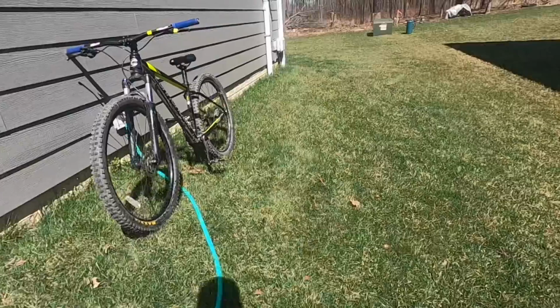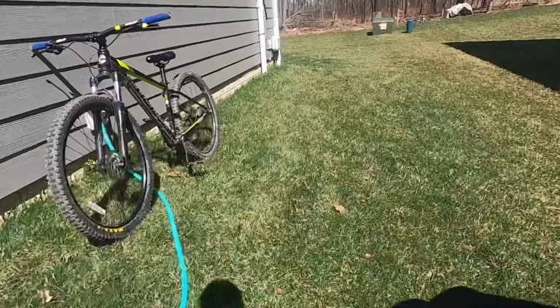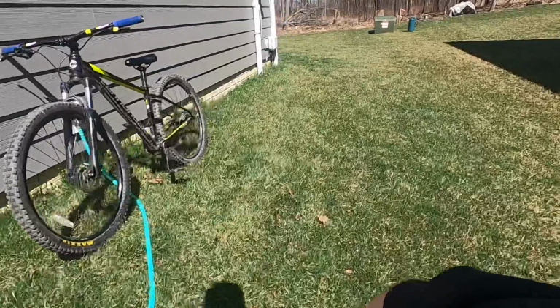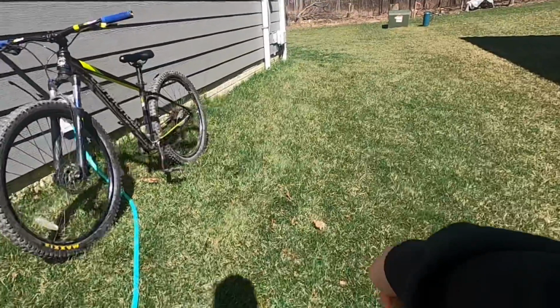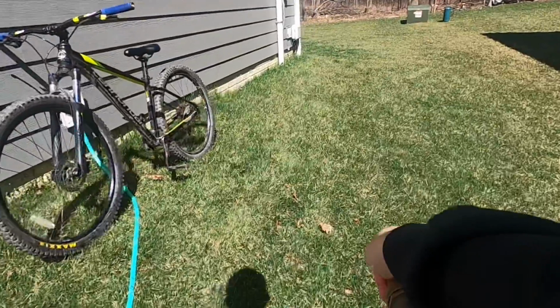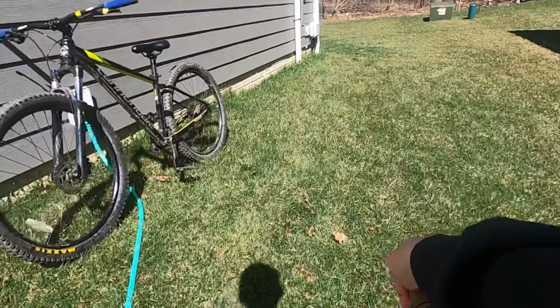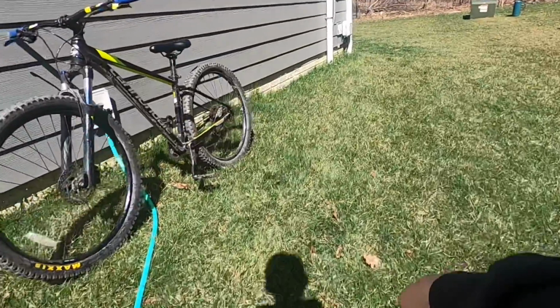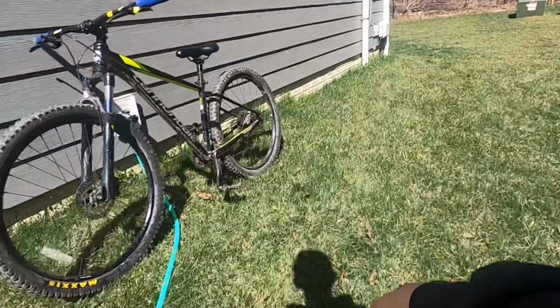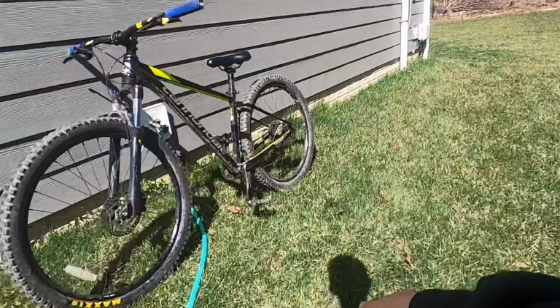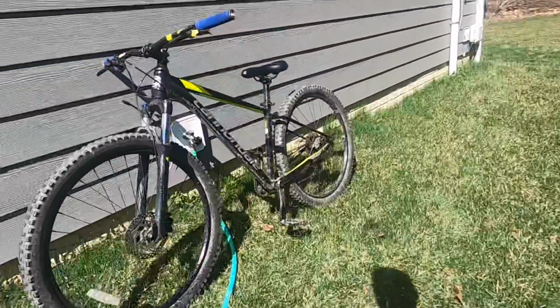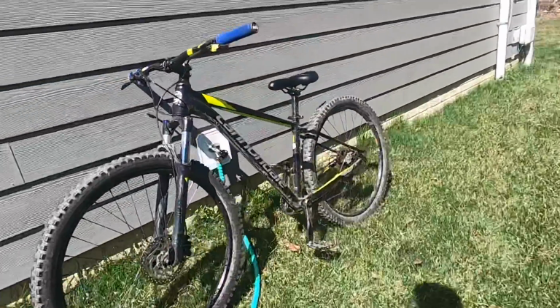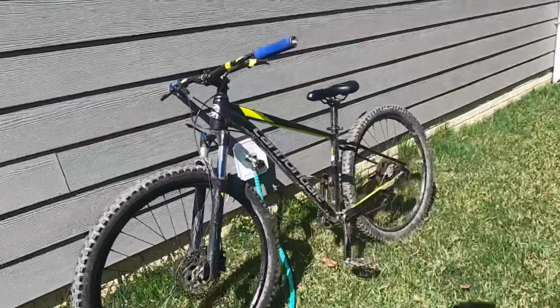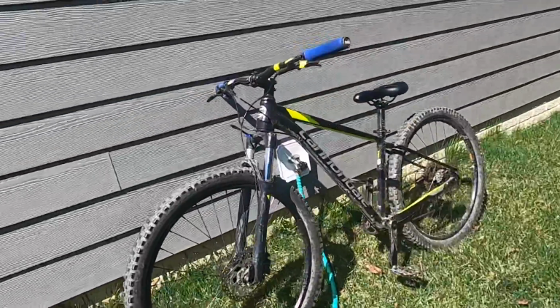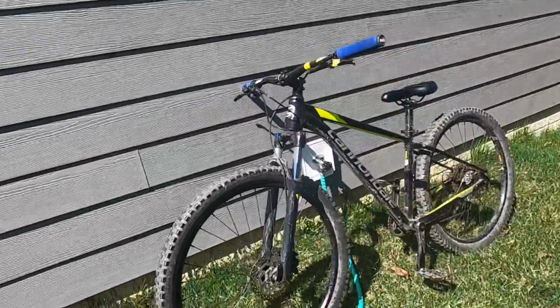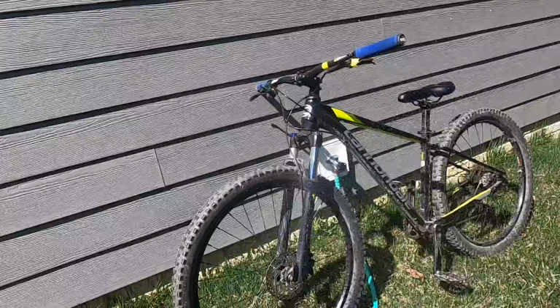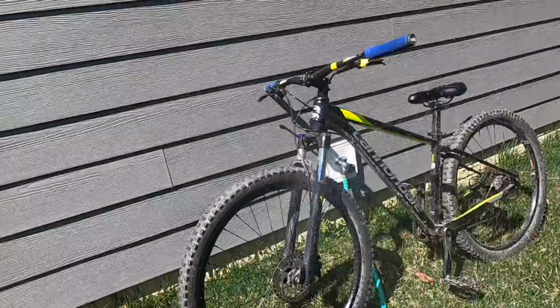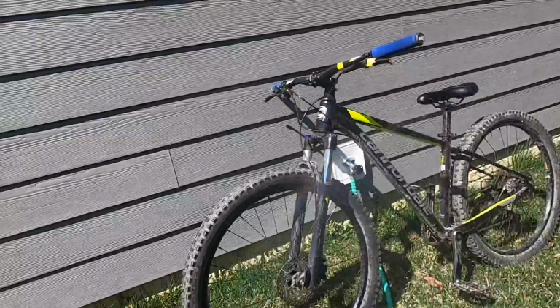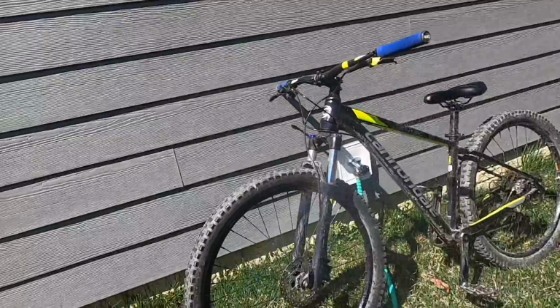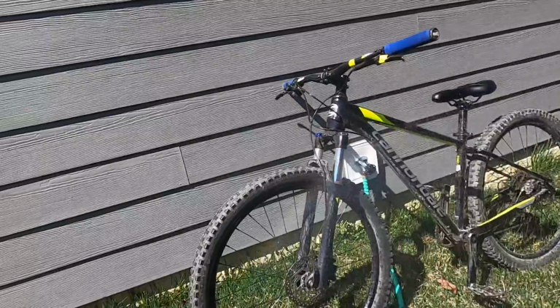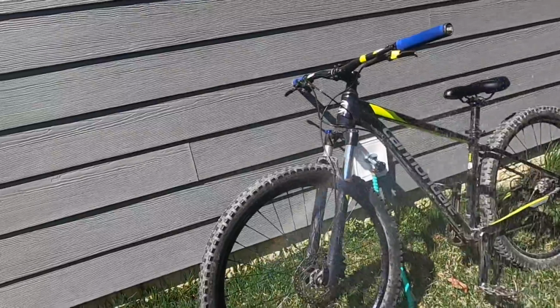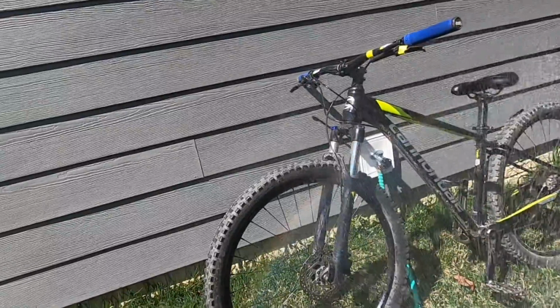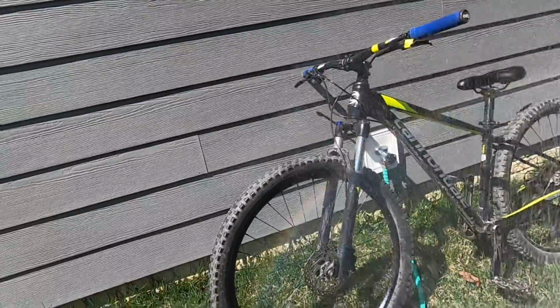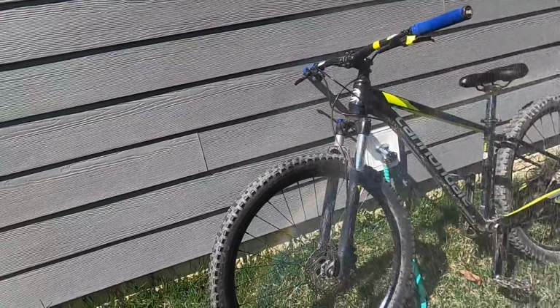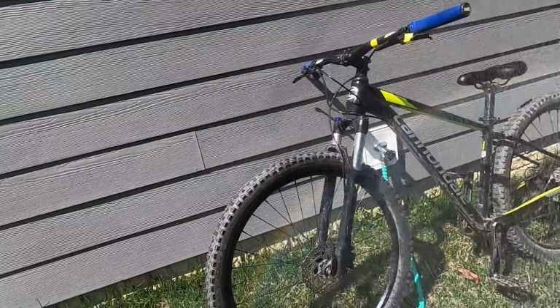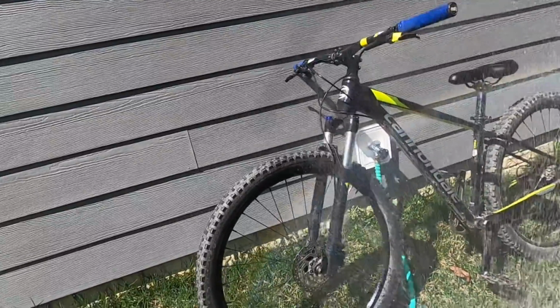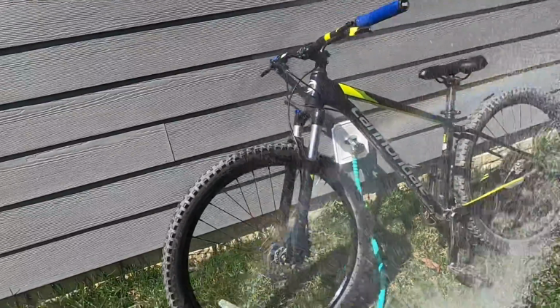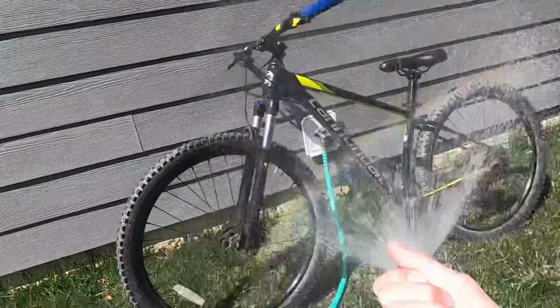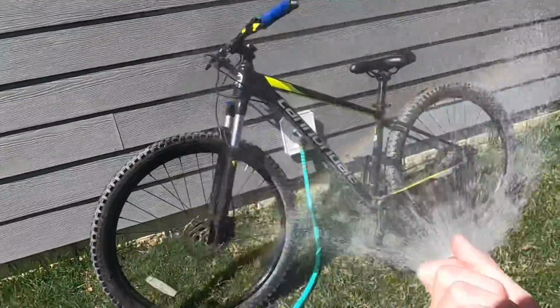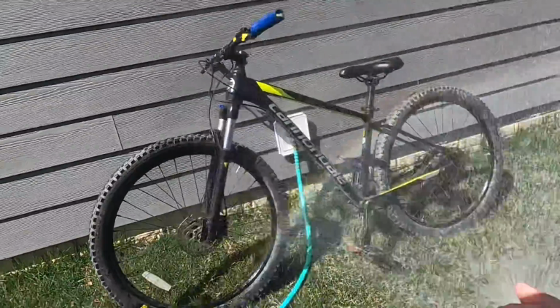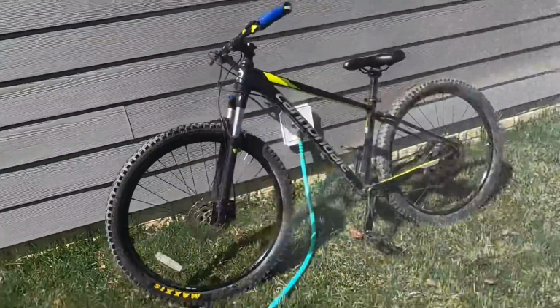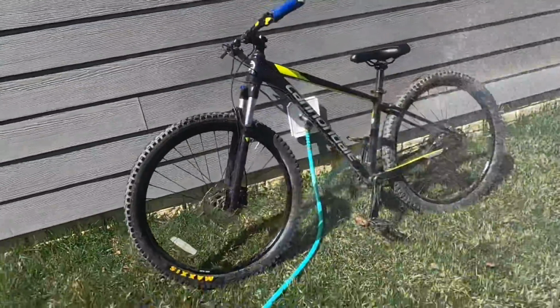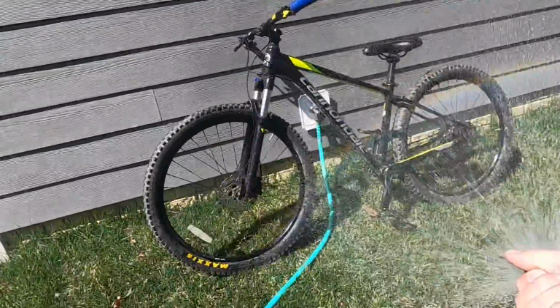First step is just to spray the bike down with regular water, nothing on it.